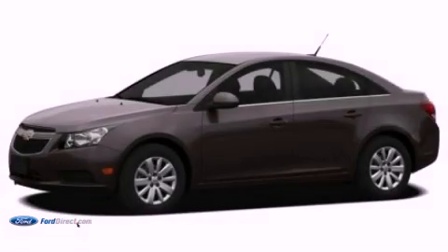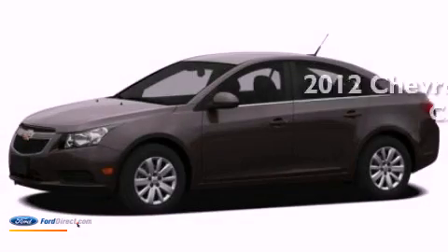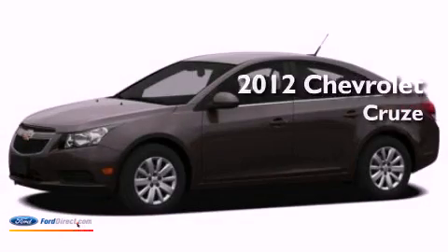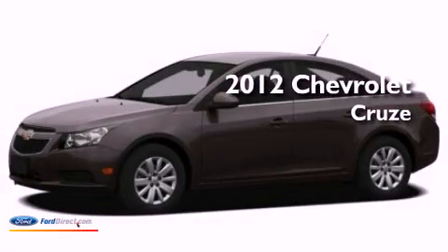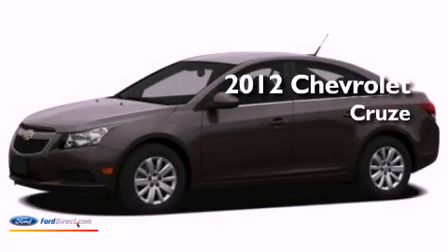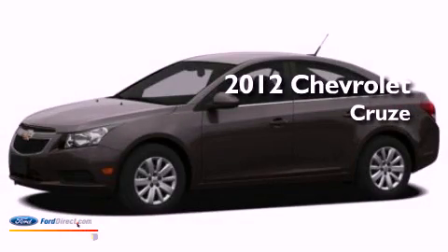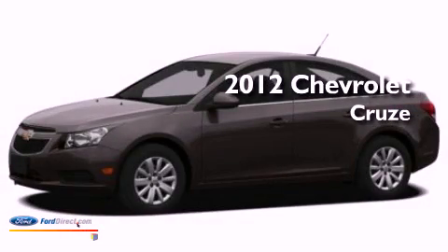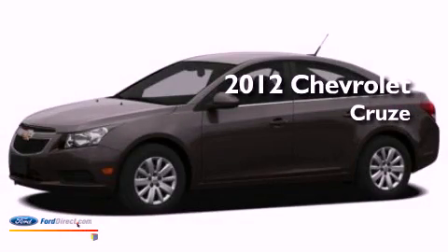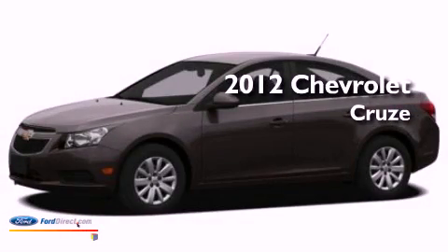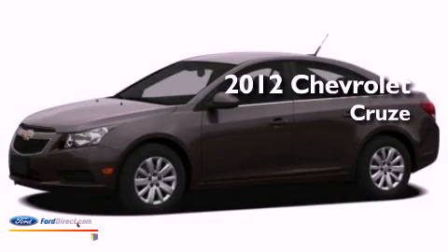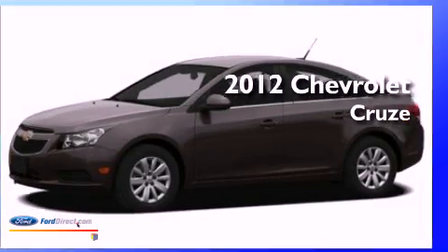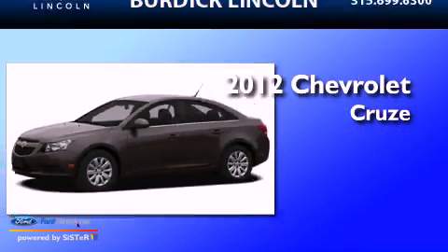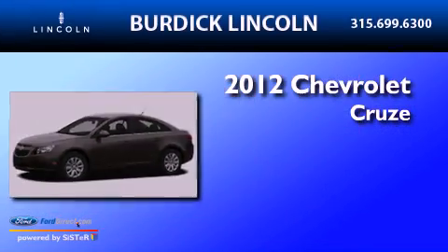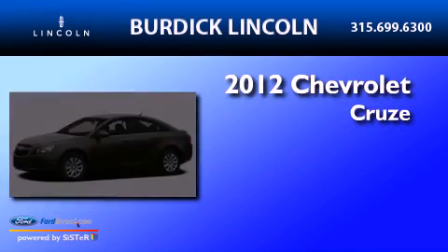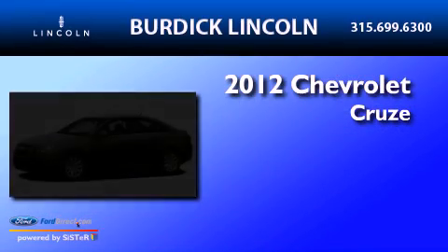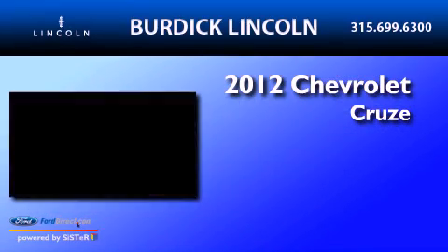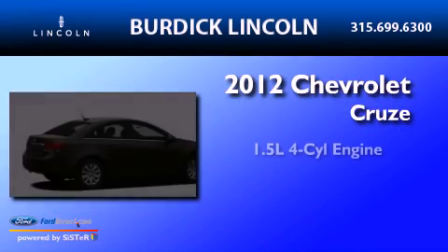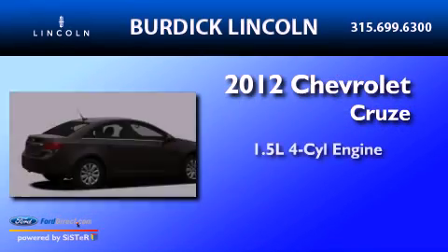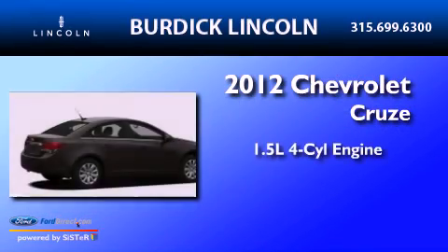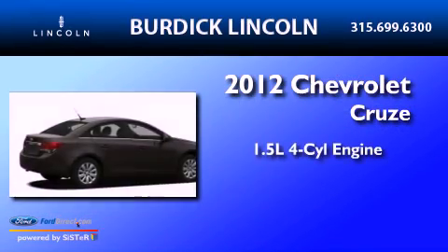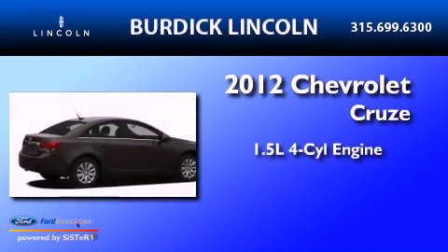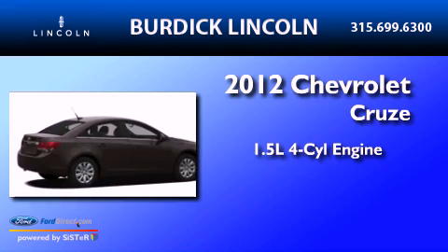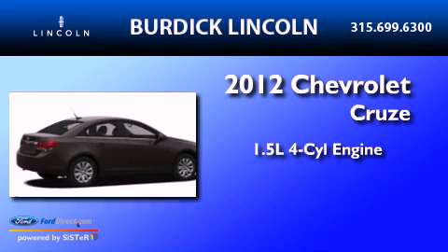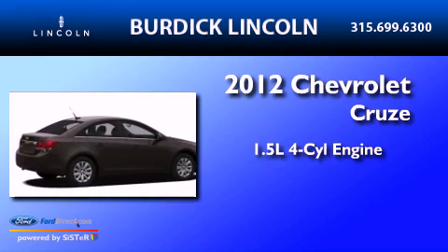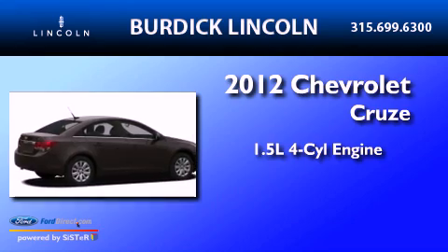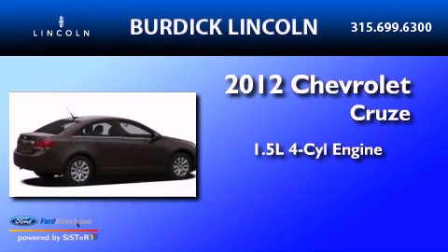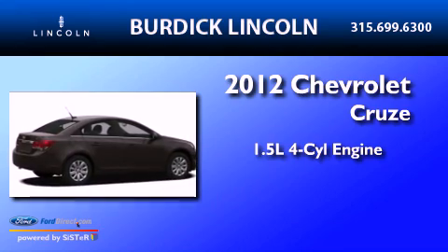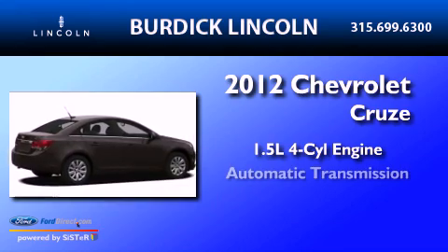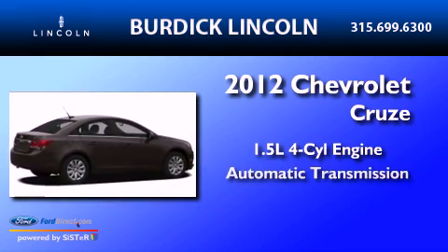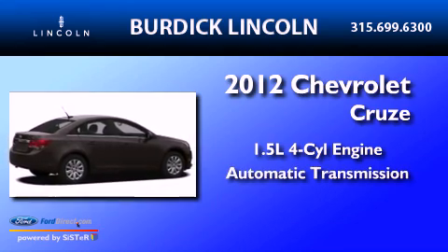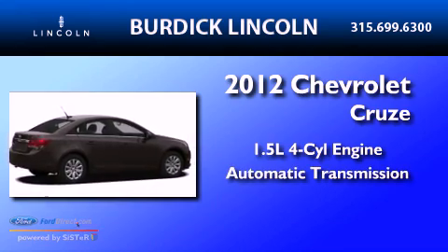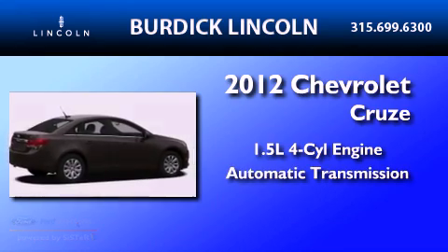This is a 2012 Chevrolet Cruze. It has a 1.4-liter four-cylinder engine and an automatic transmission.